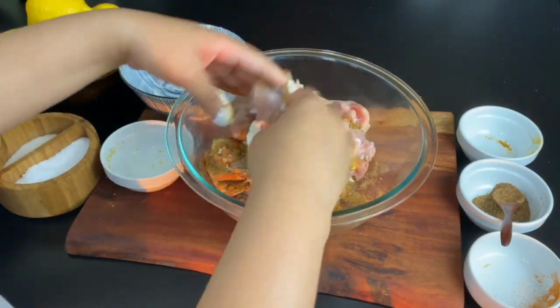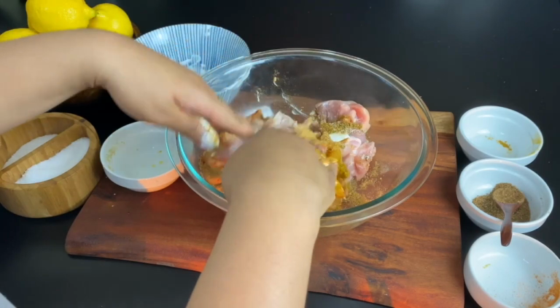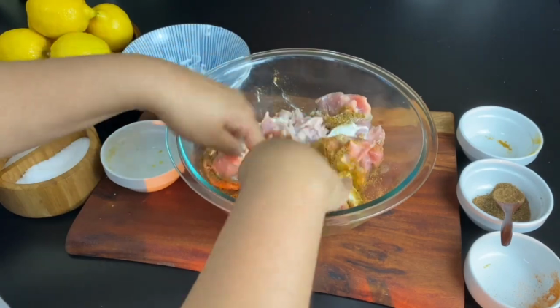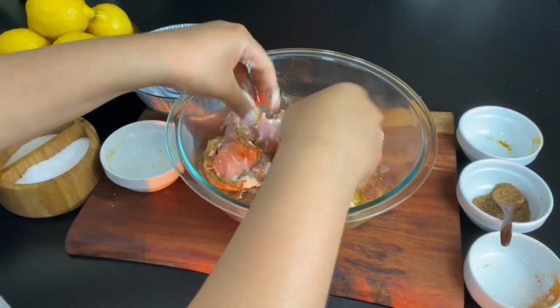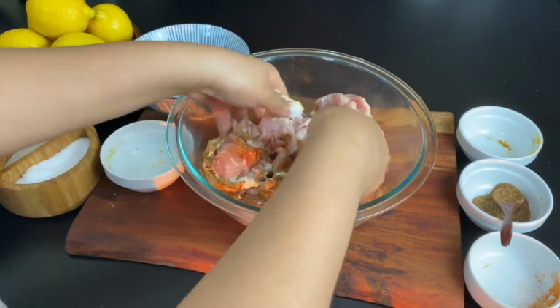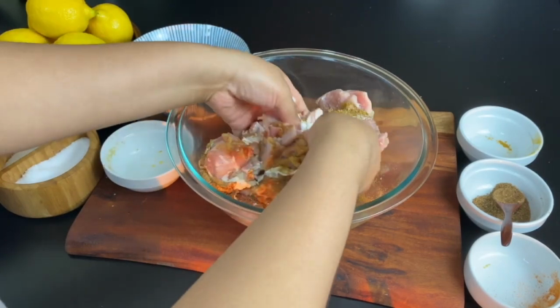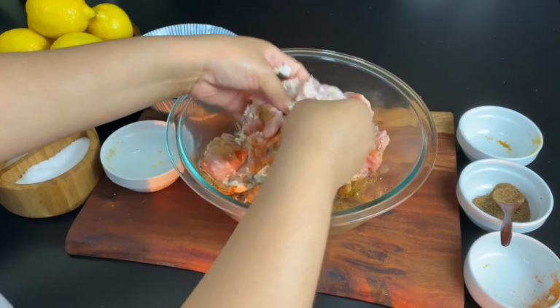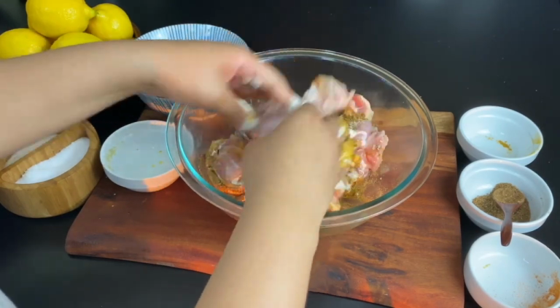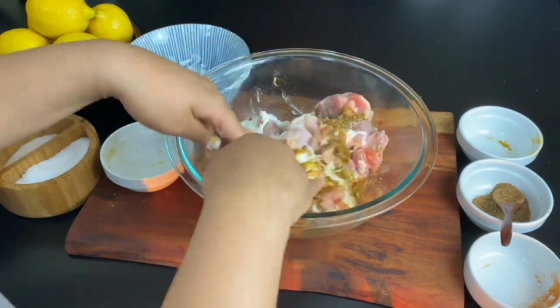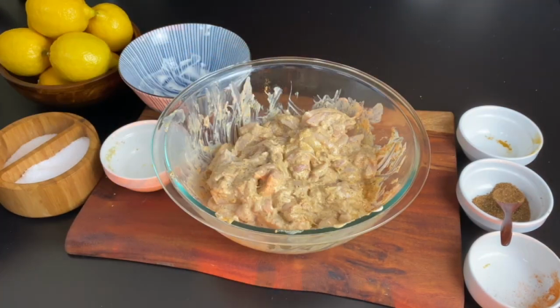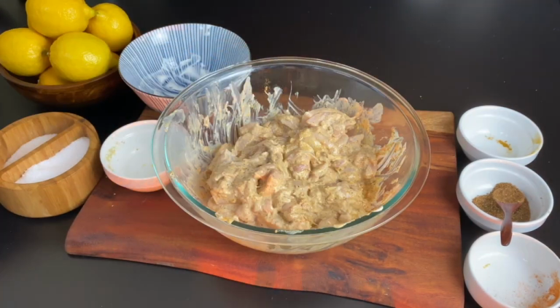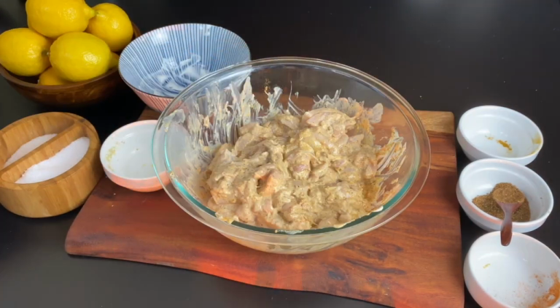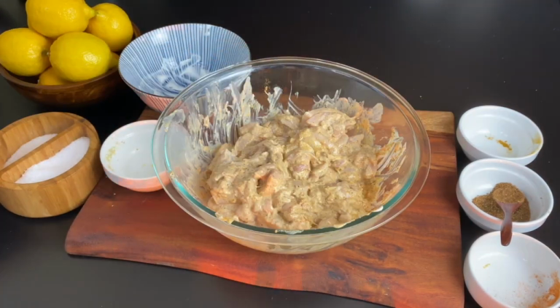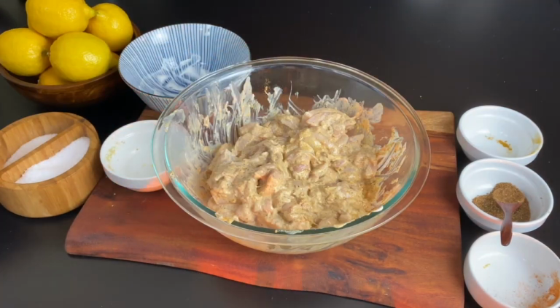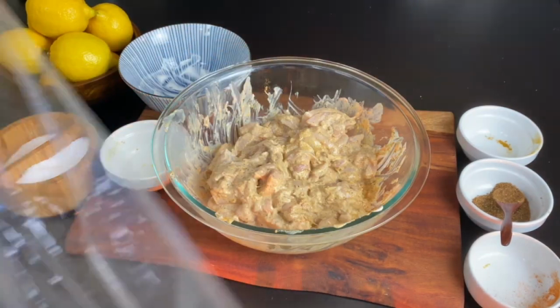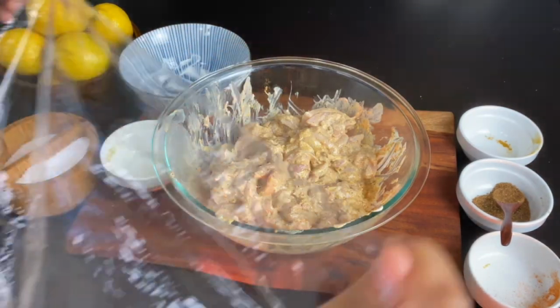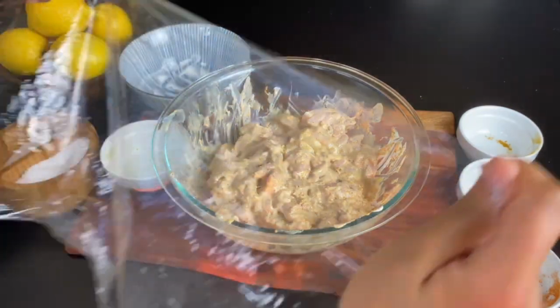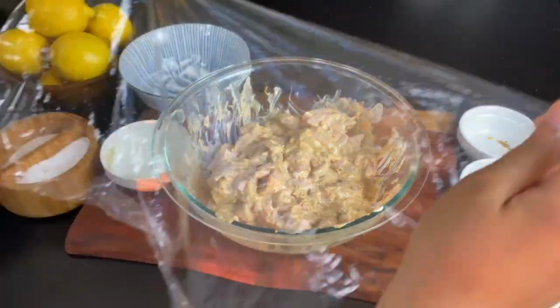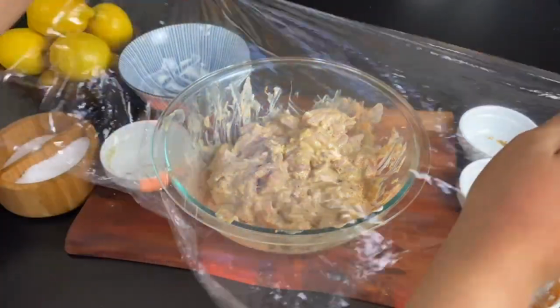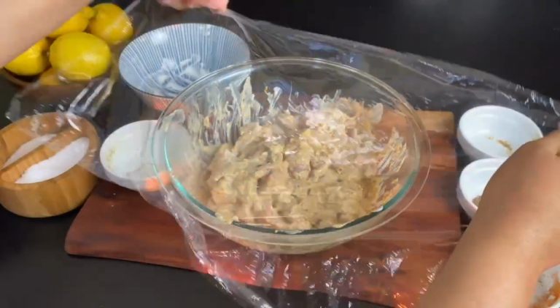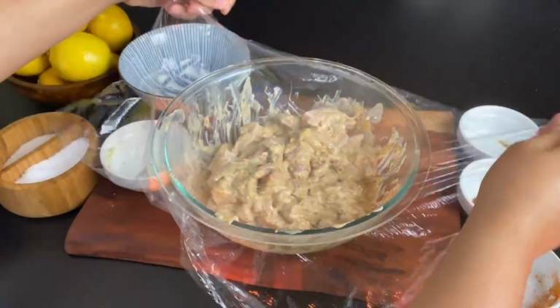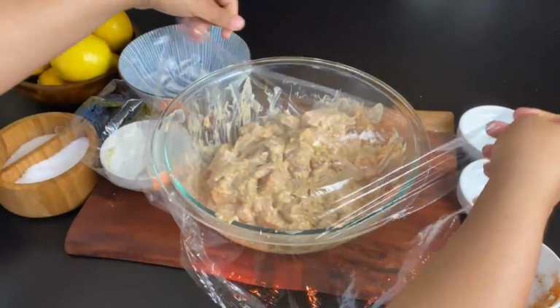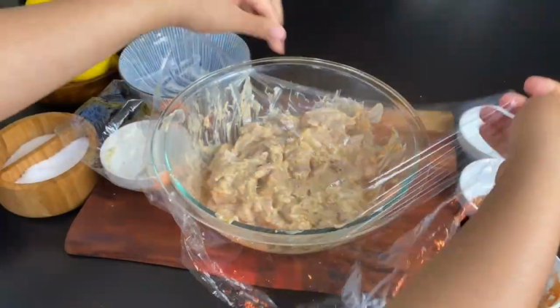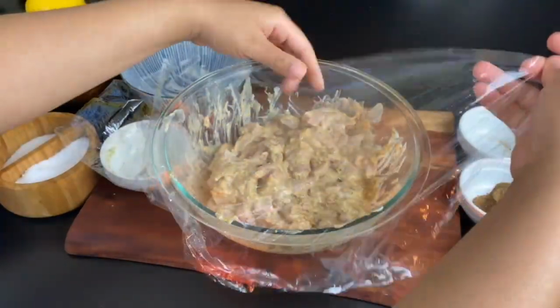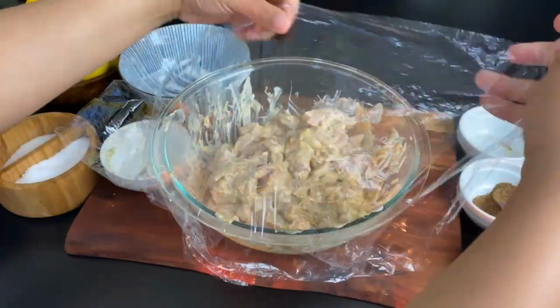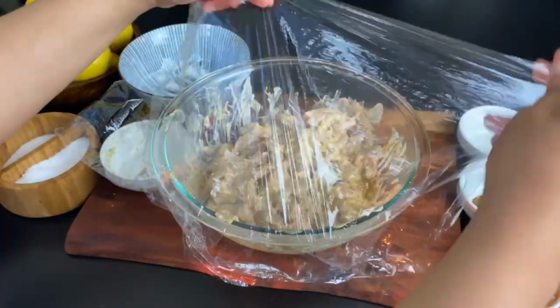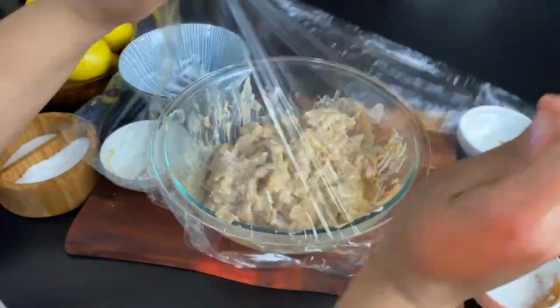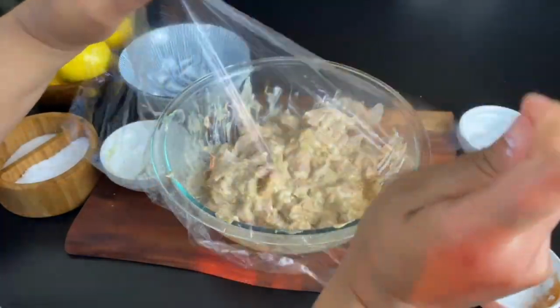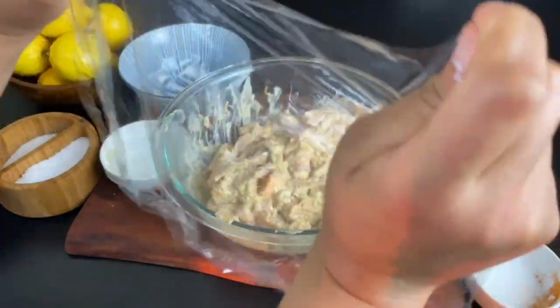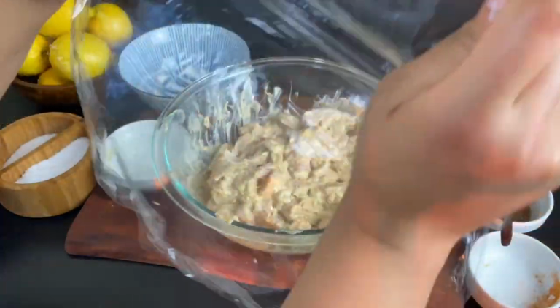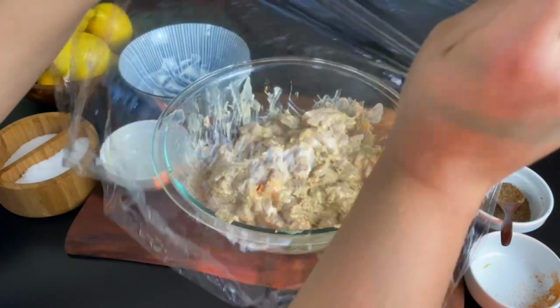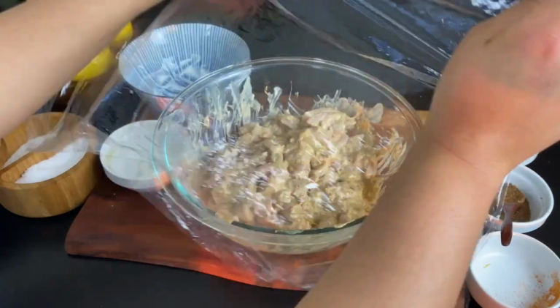I'm gonna allow this to marinate at room temperature for 30 minutes. But if you would like to do this overnight, you can wrap it in cling film and store it in the fridge.